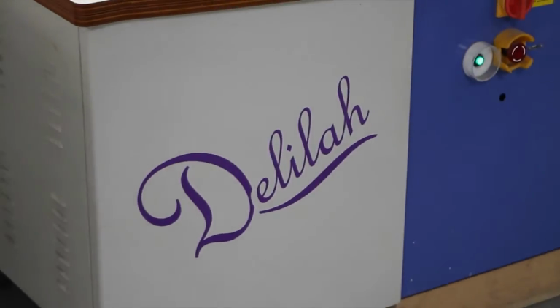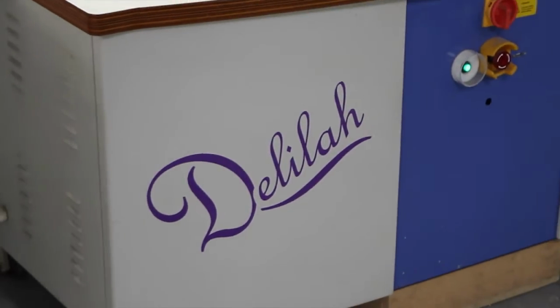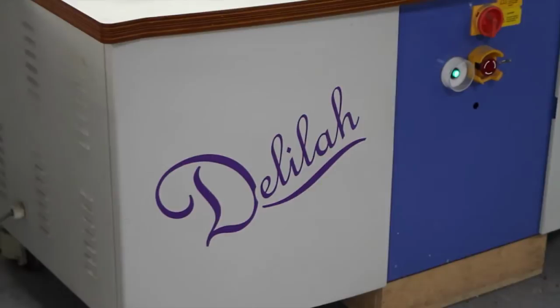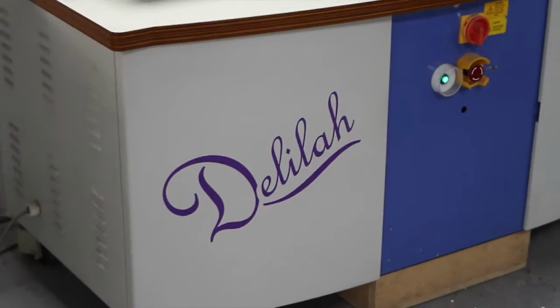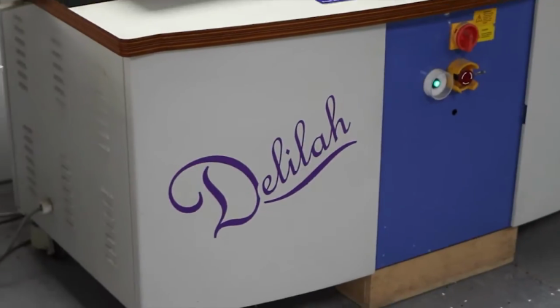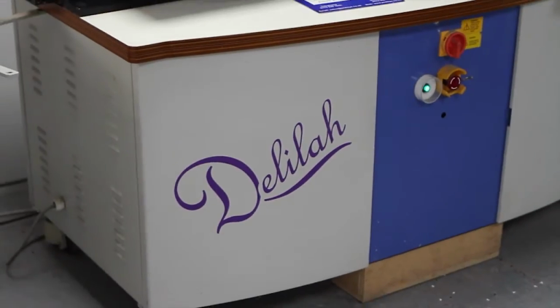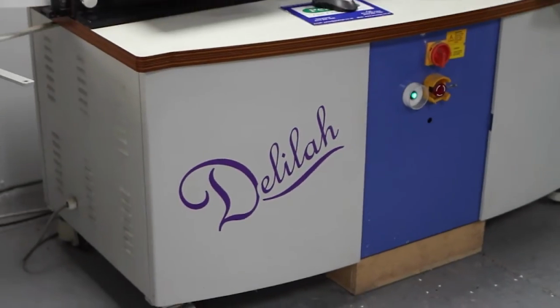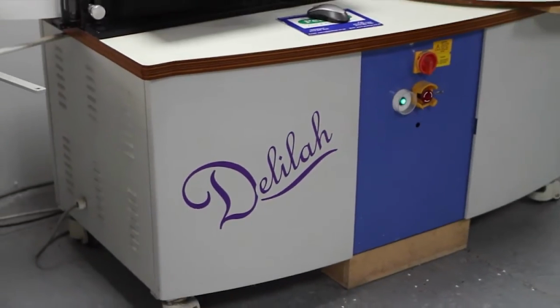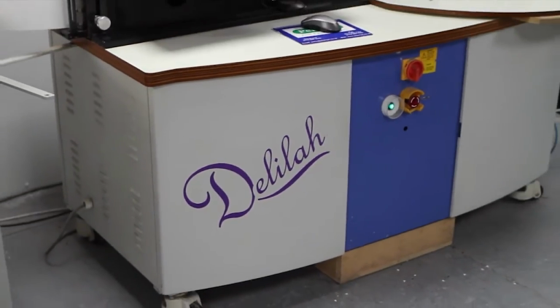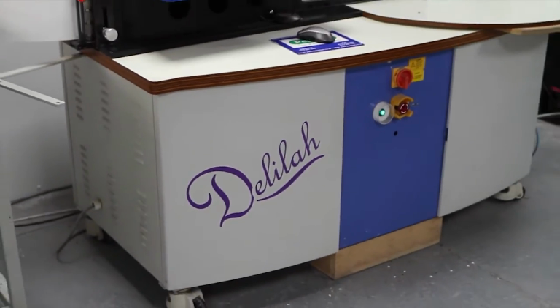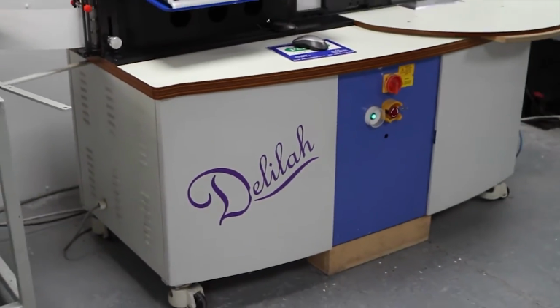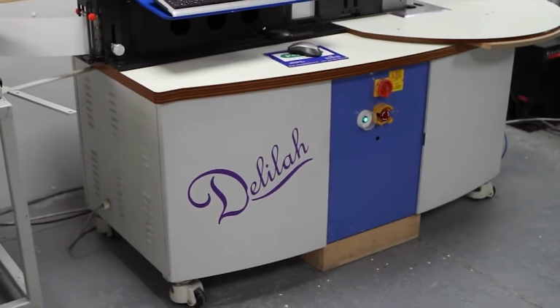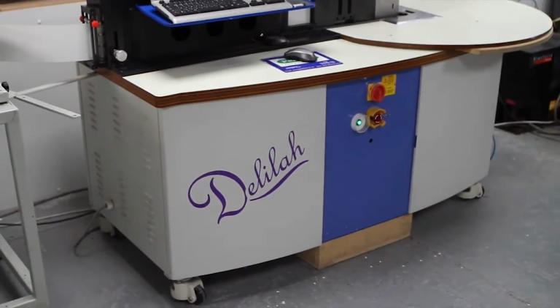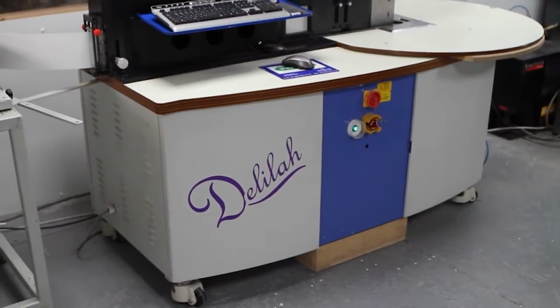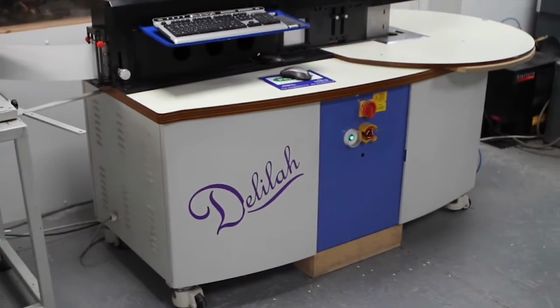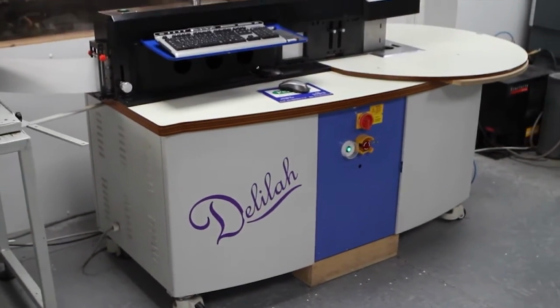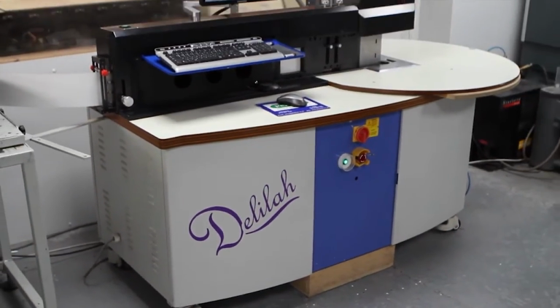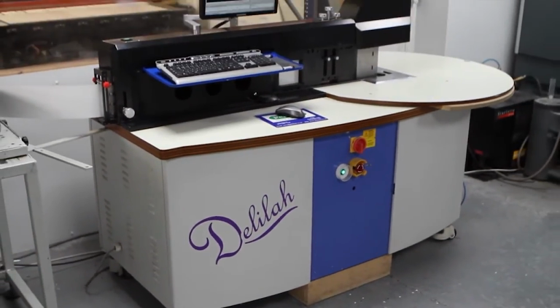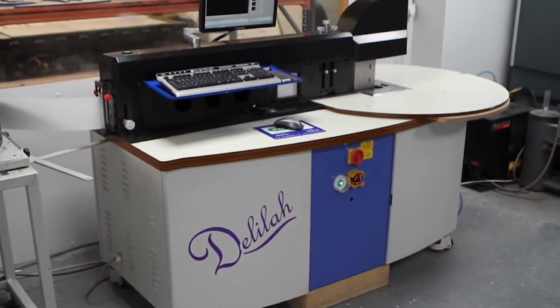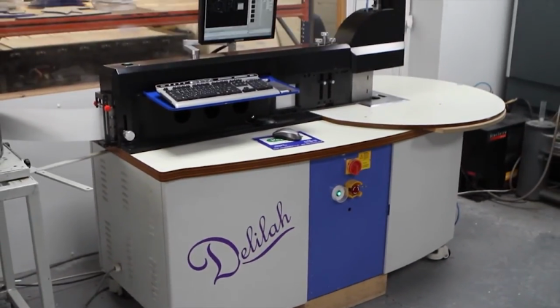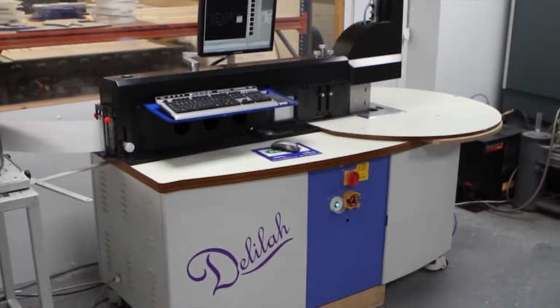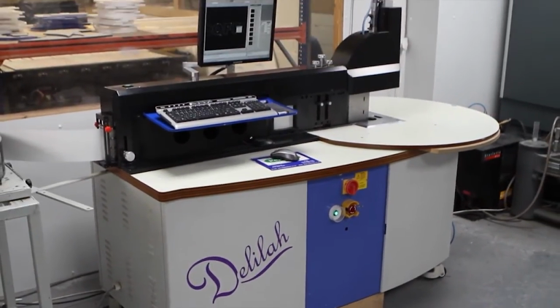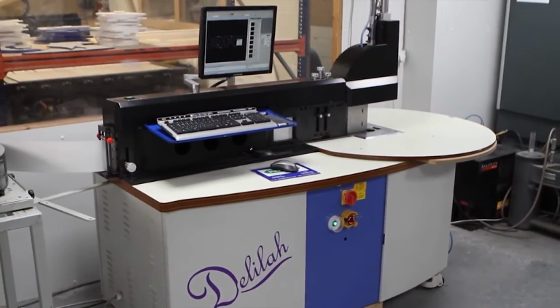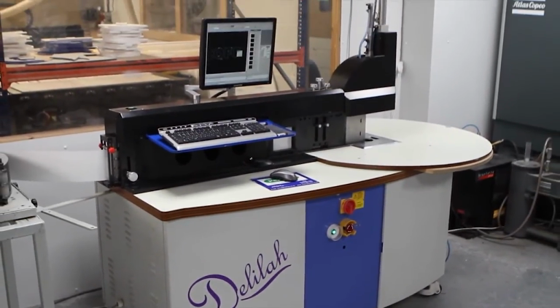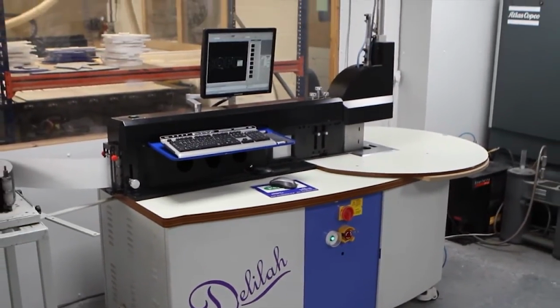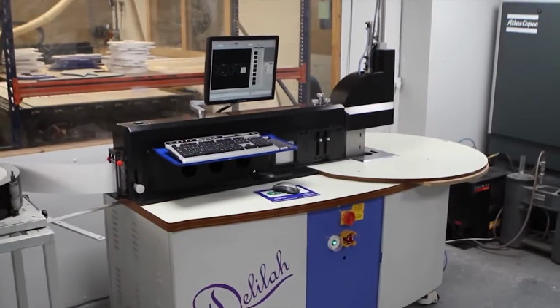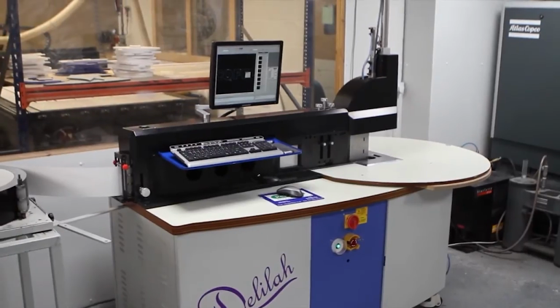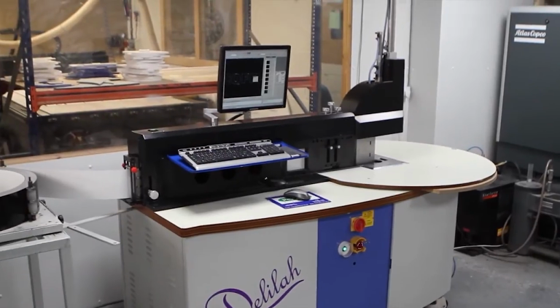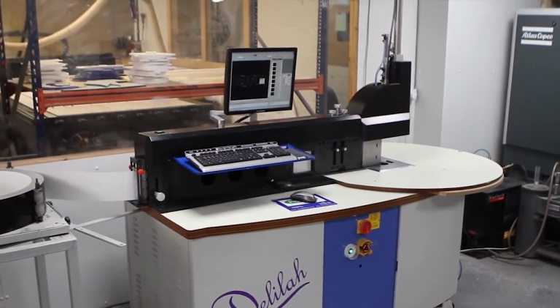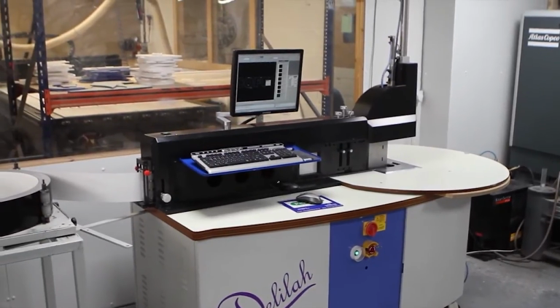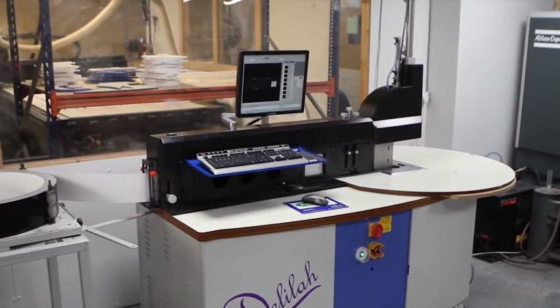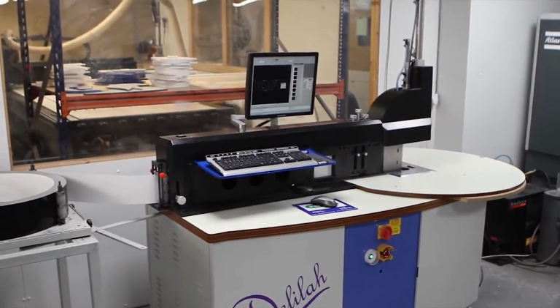This is one such machine. It's an automated return shaper and it's a key piece of AppleX letter production kit. It's affectionately known as Delilah.